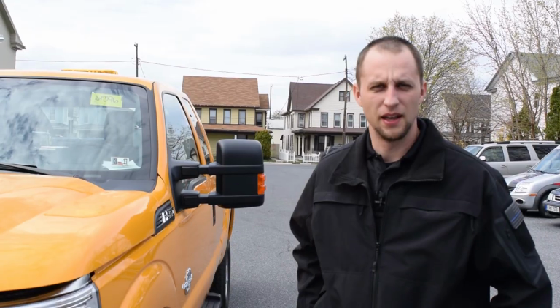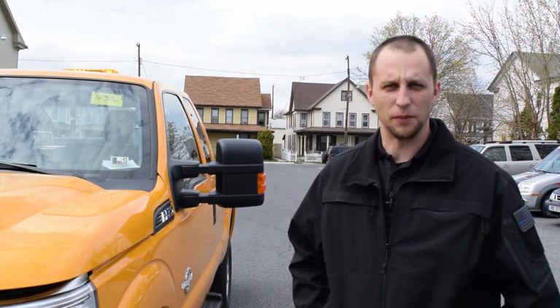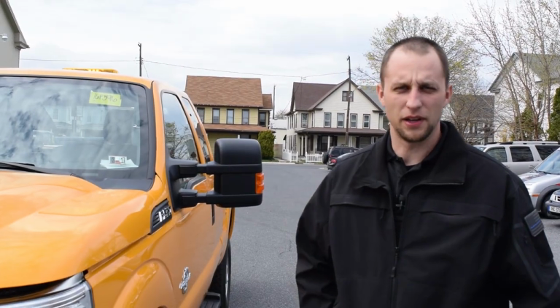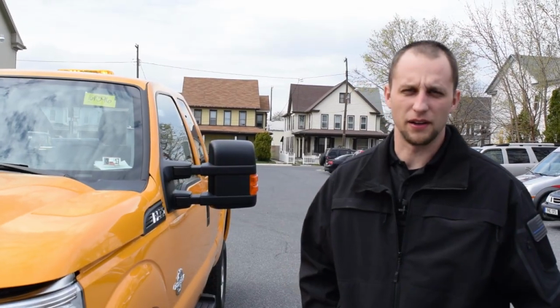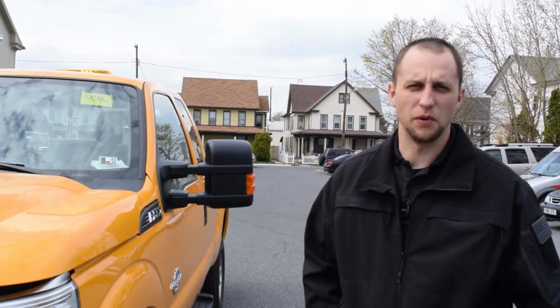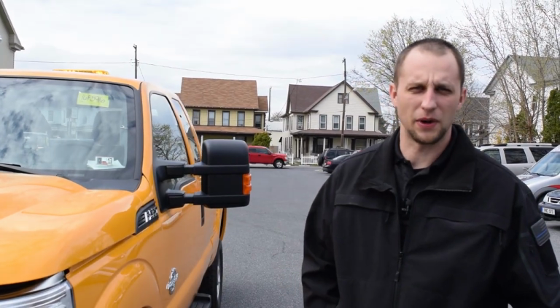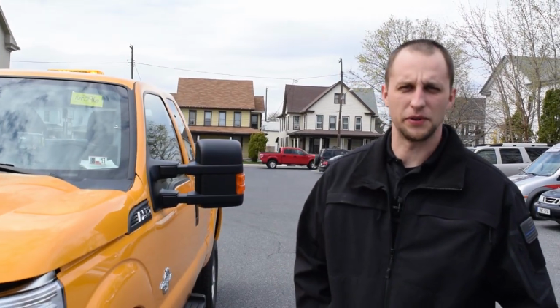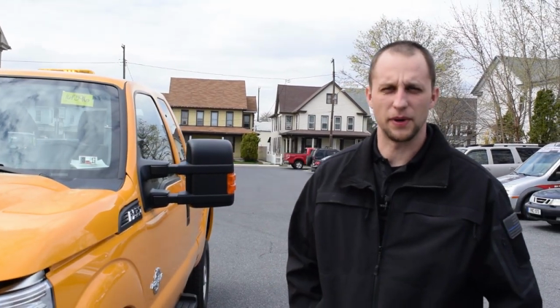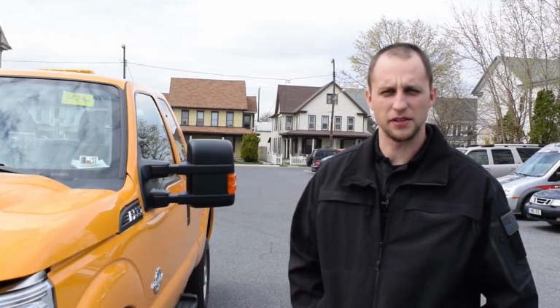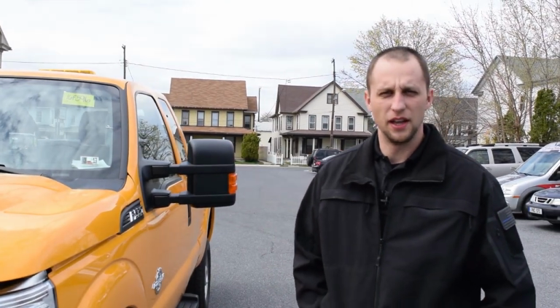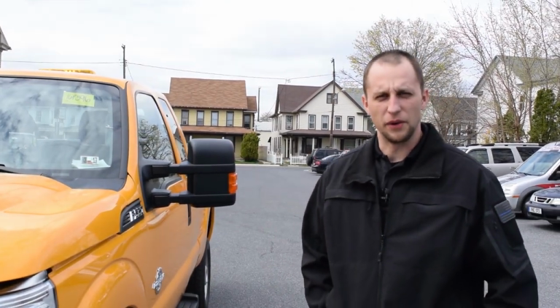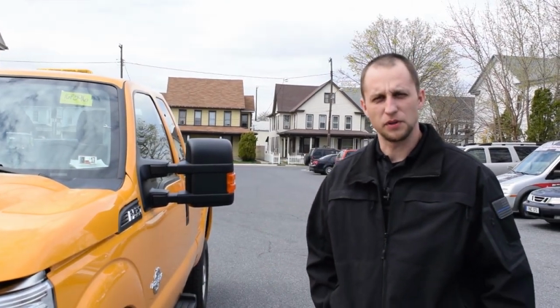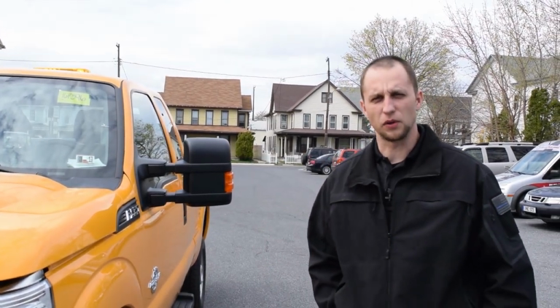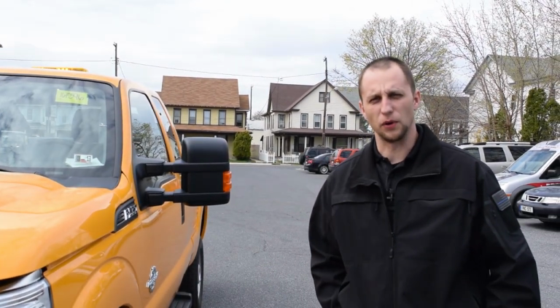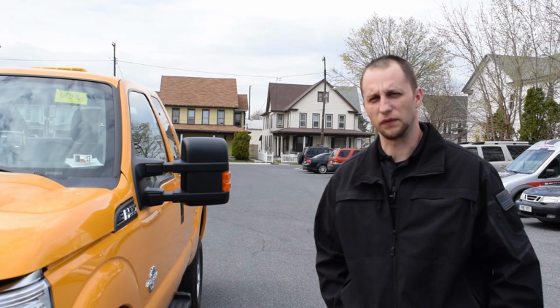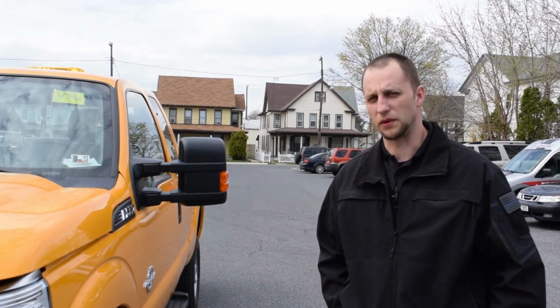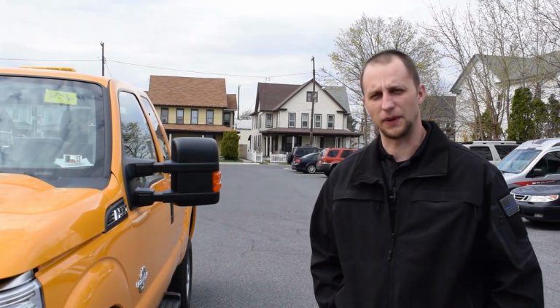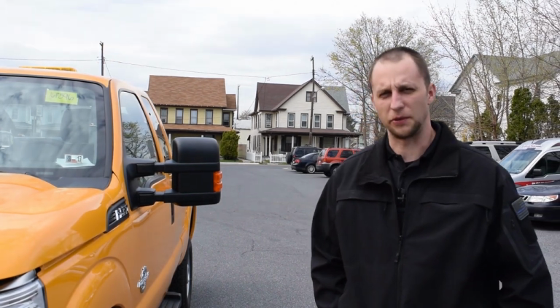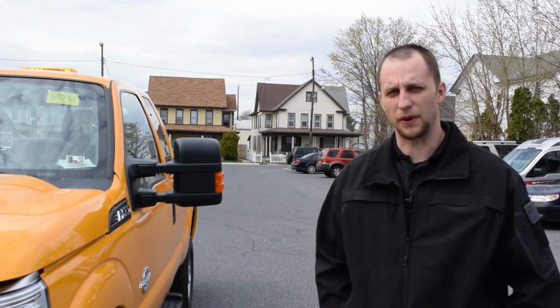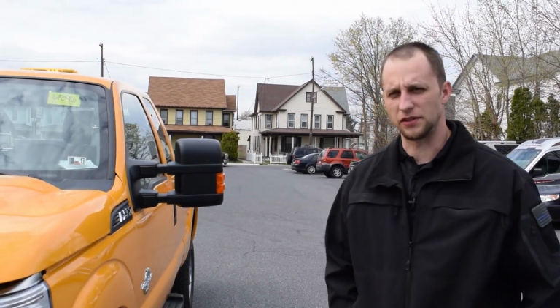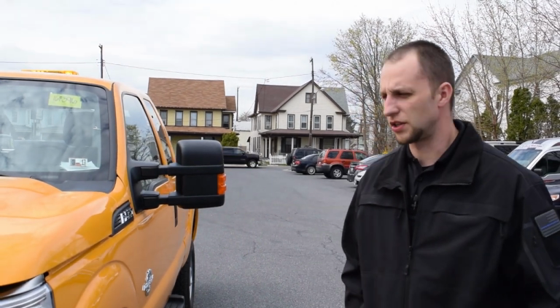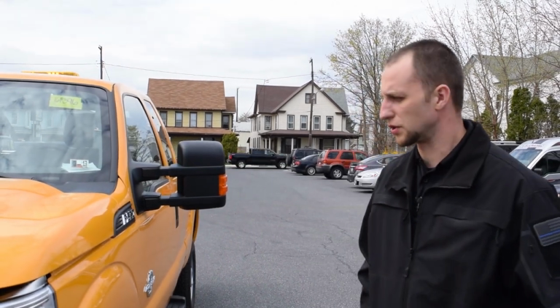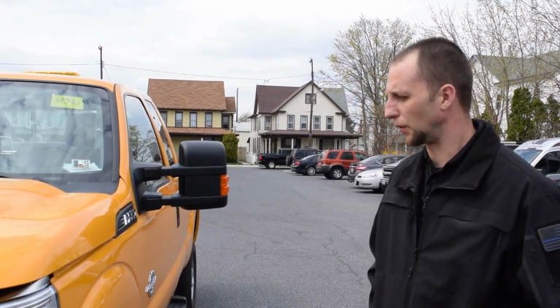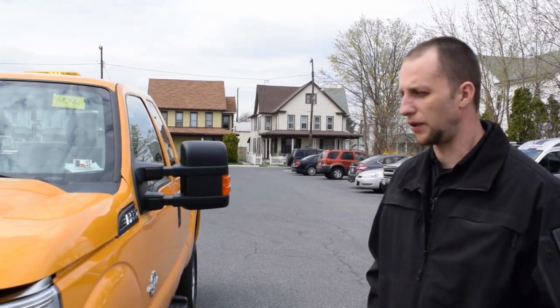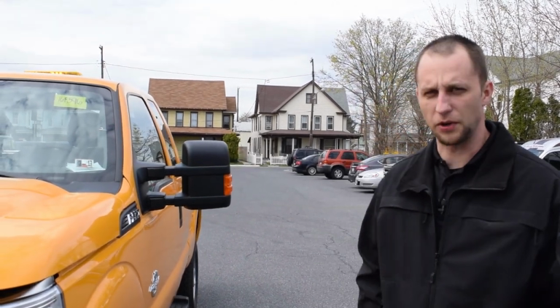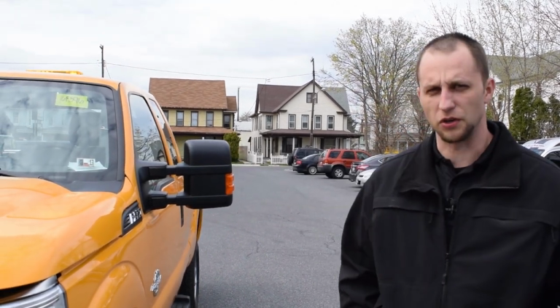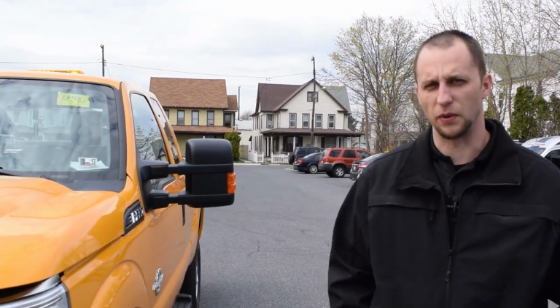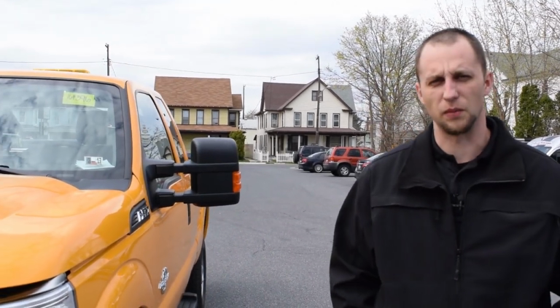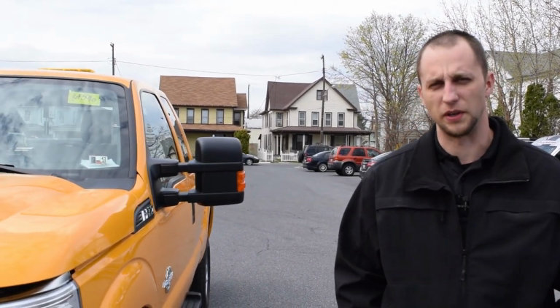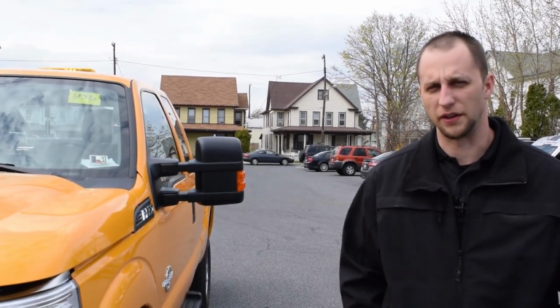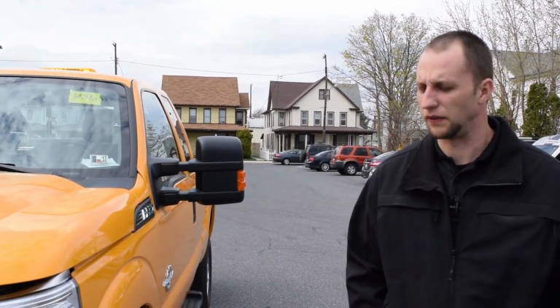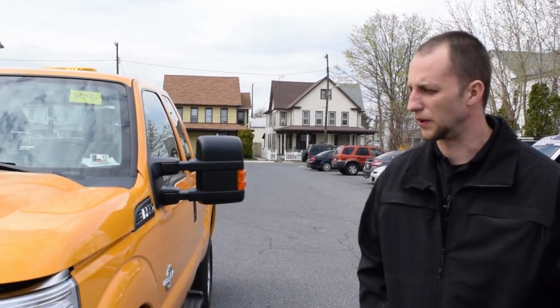Hi, I'm Mark here at 911 Rapid Response. We also build commercial vehicles at Rapid Response, and this is just a super duty that I'm going to show you a quick overview of what we did on this vehicle.